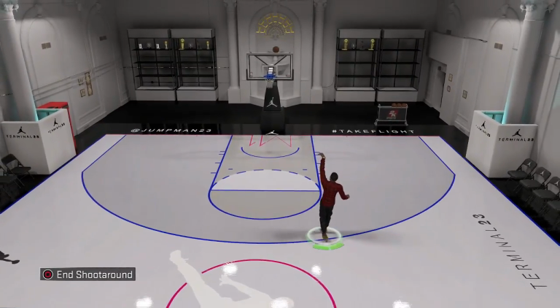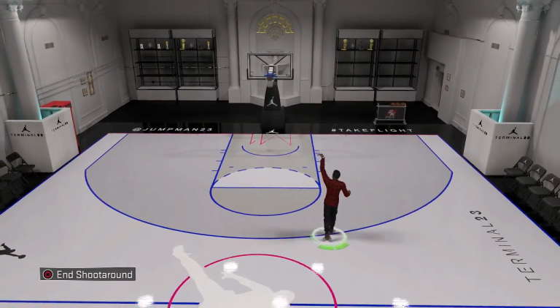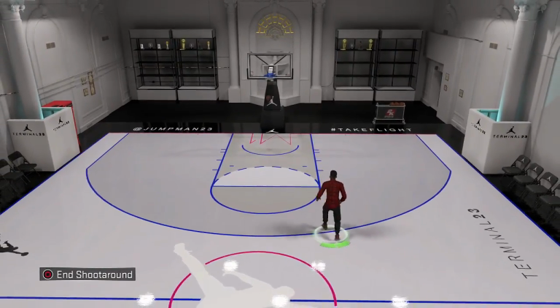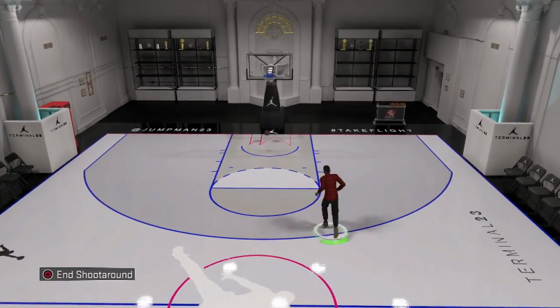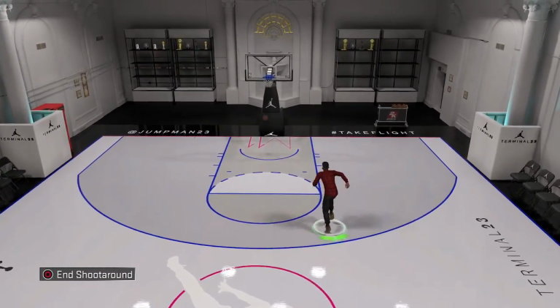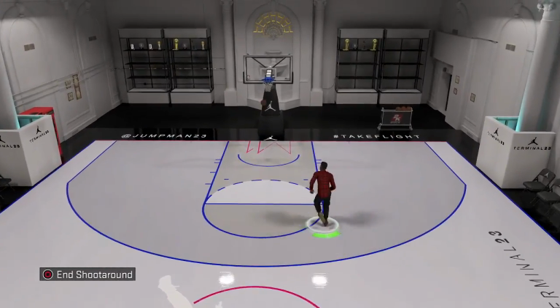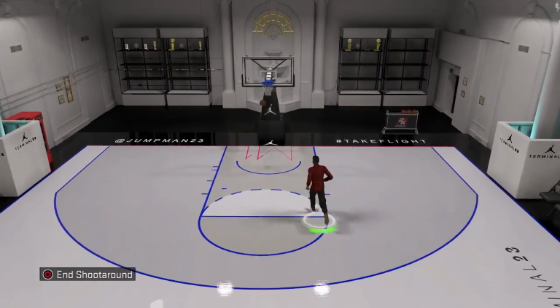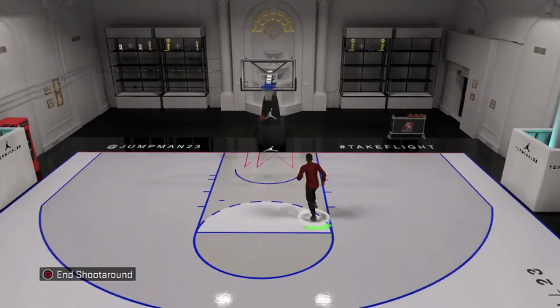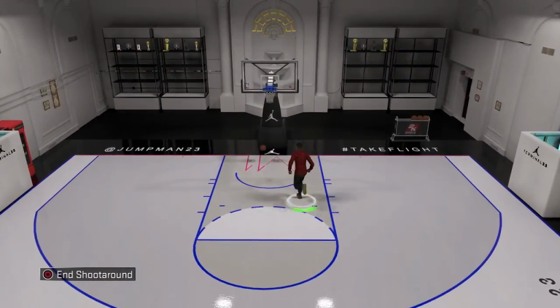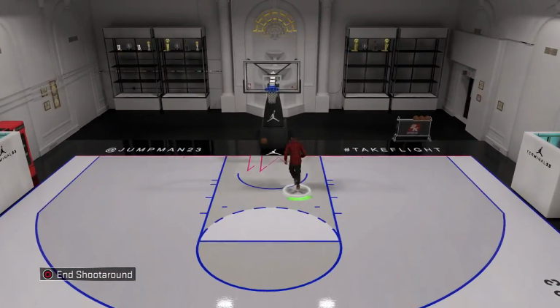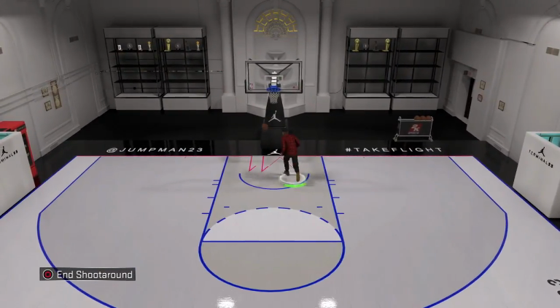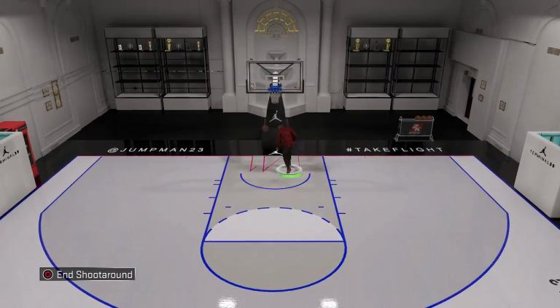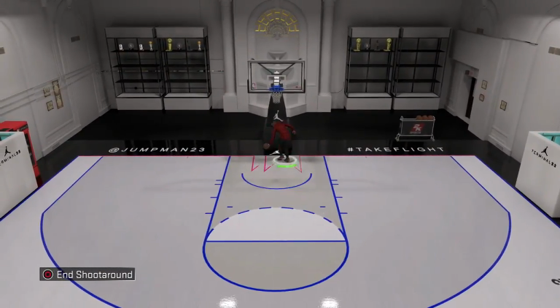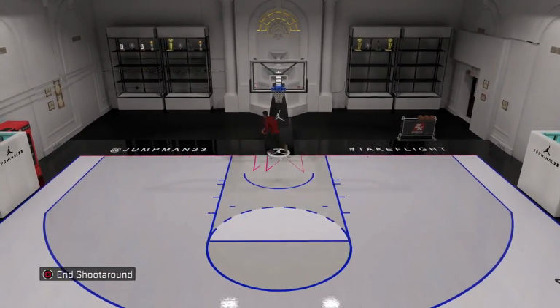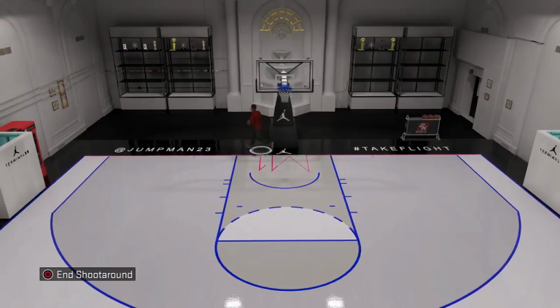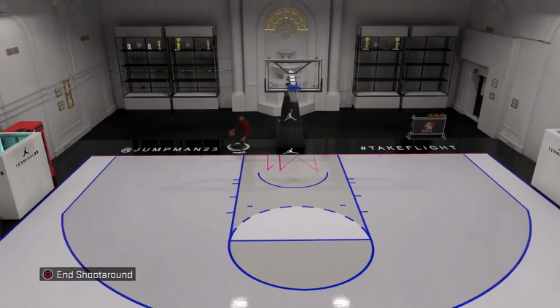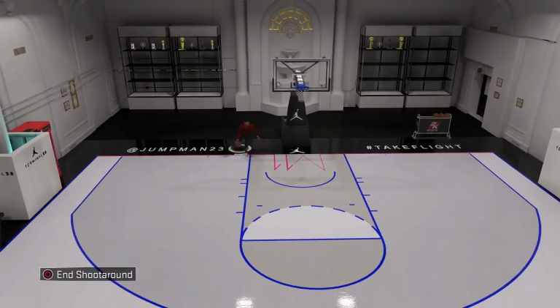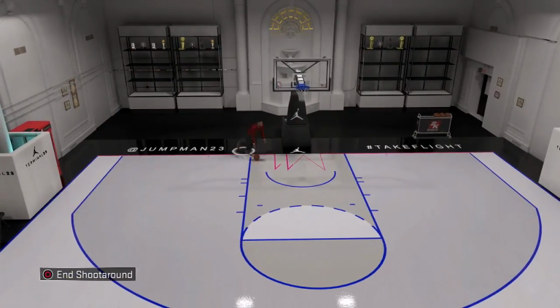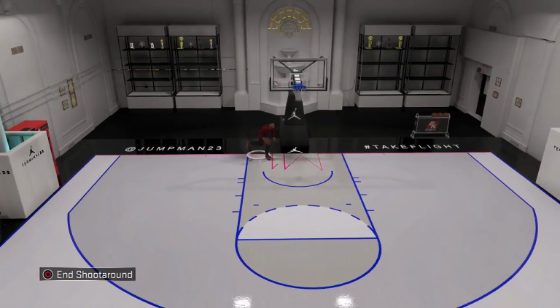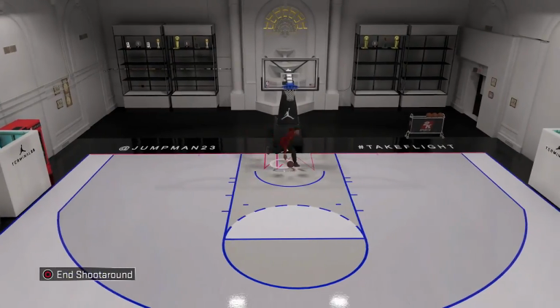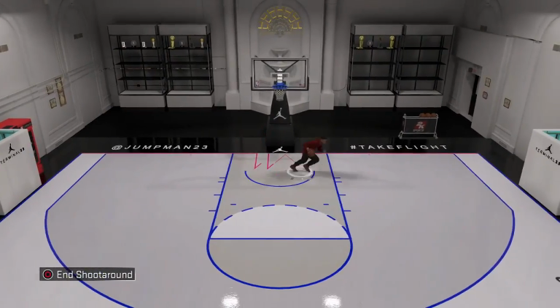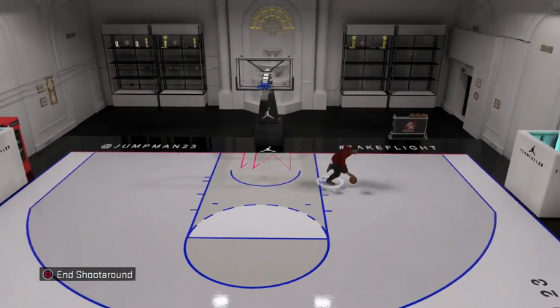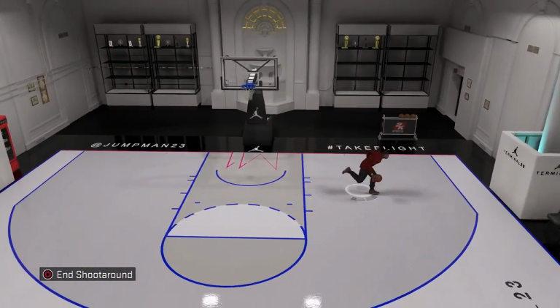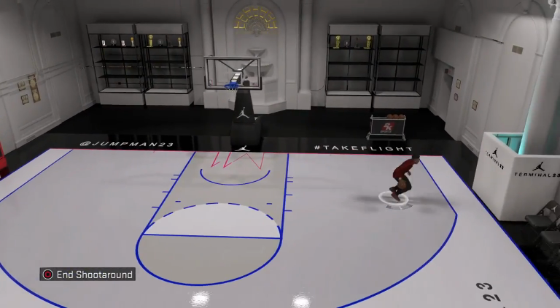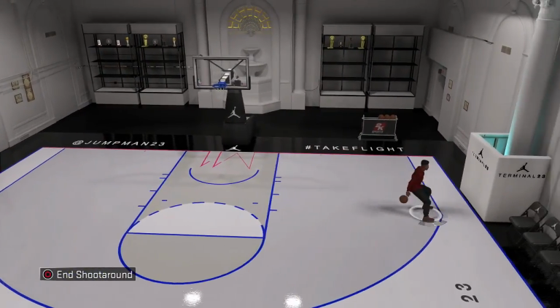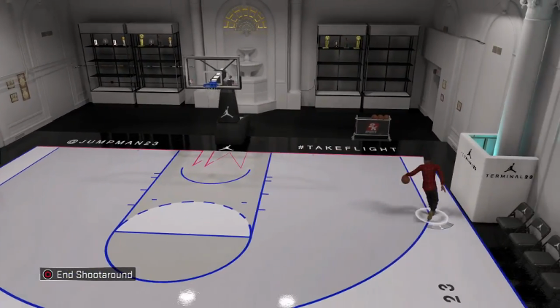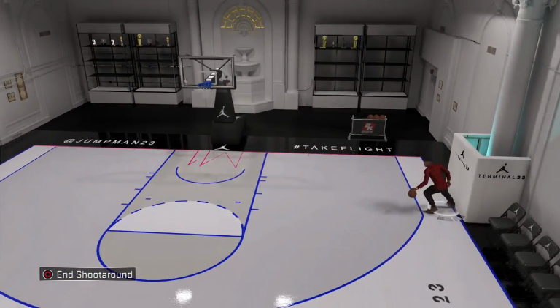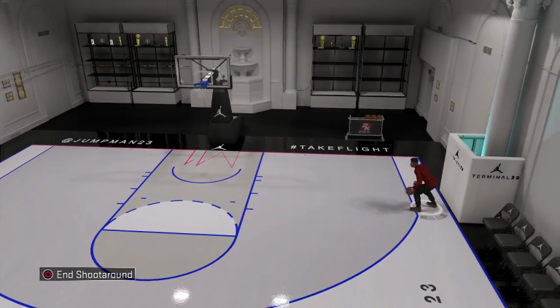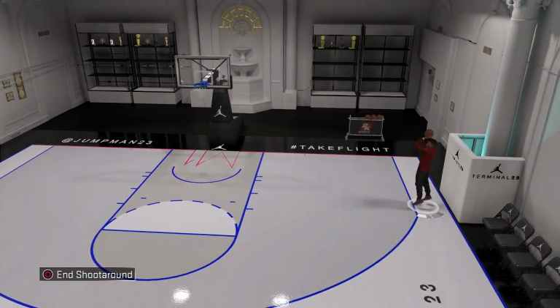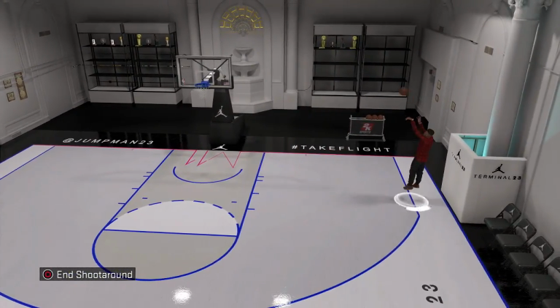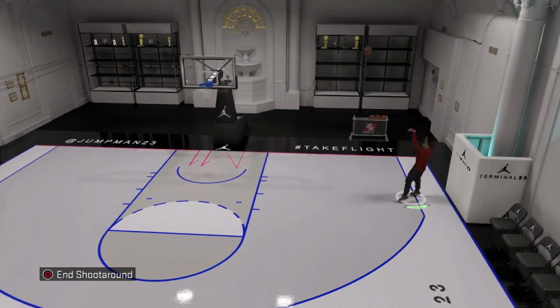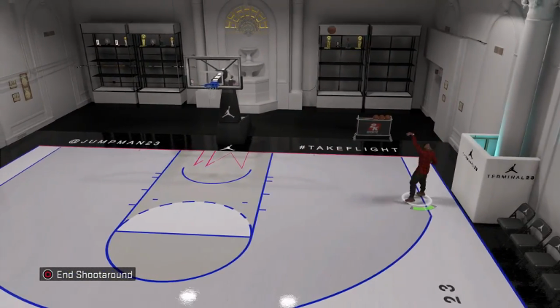Today I'm going to show you what's the wettest jump shot in the game — the best one in the game, best for green lights, best for MyPark, best for MyCareer, whatever you want. You use it. It's the best, man.